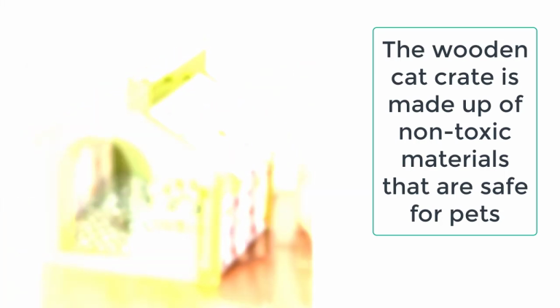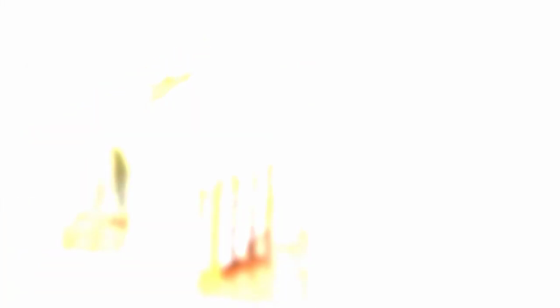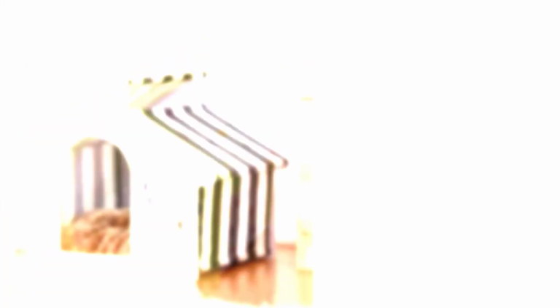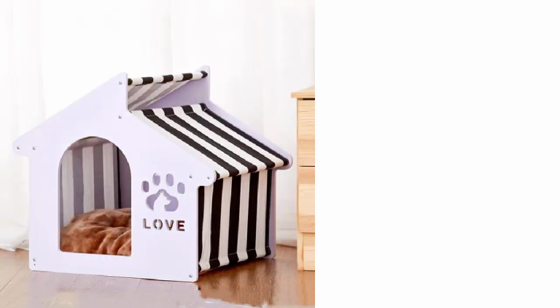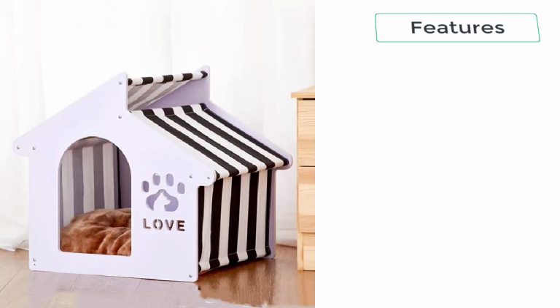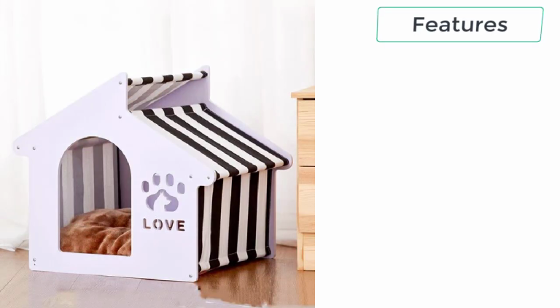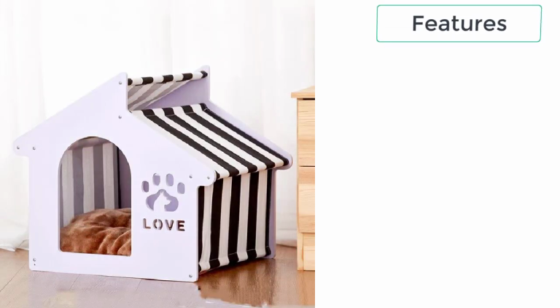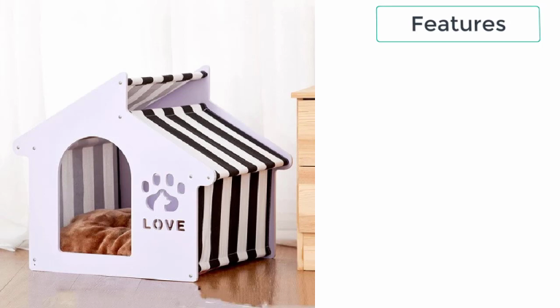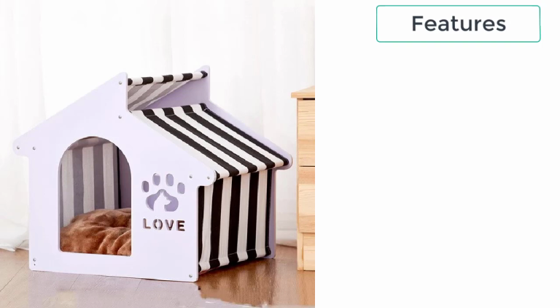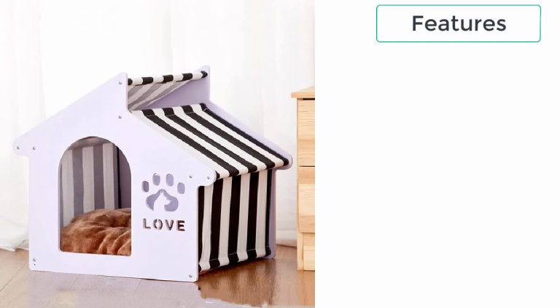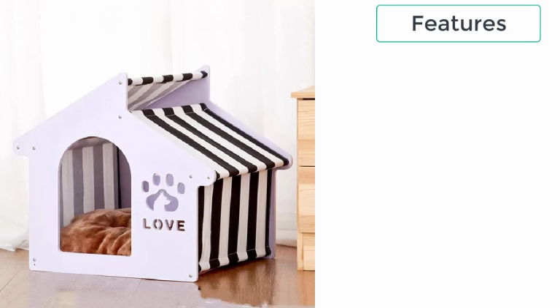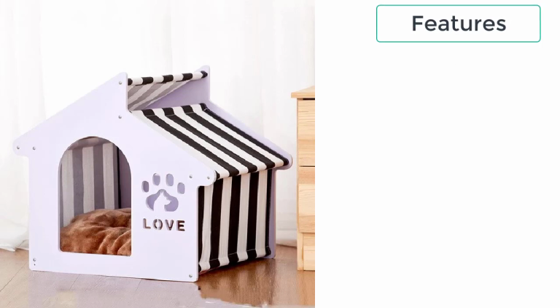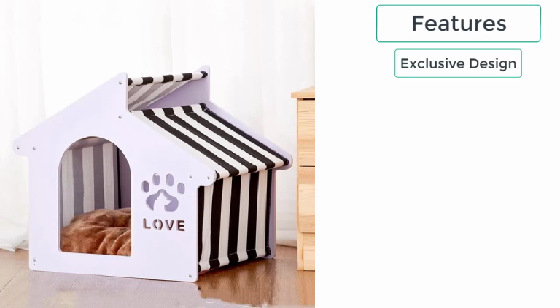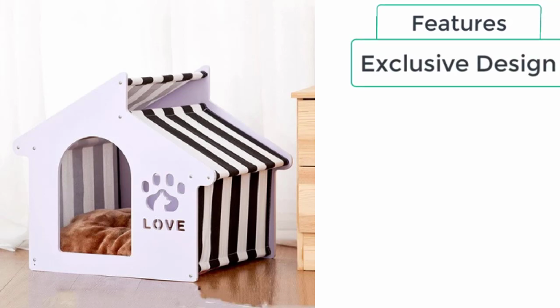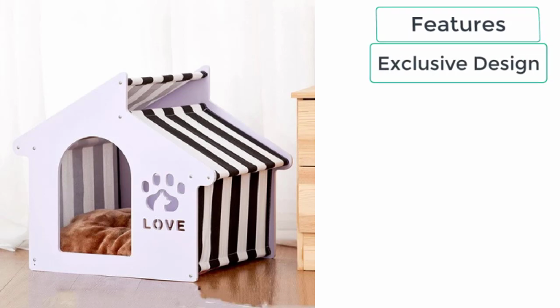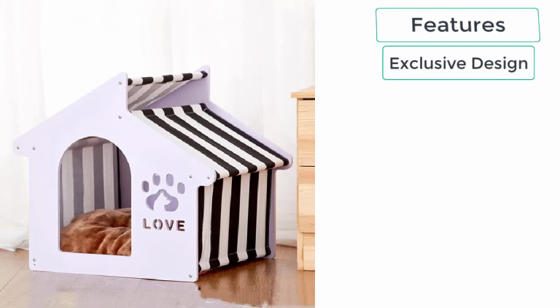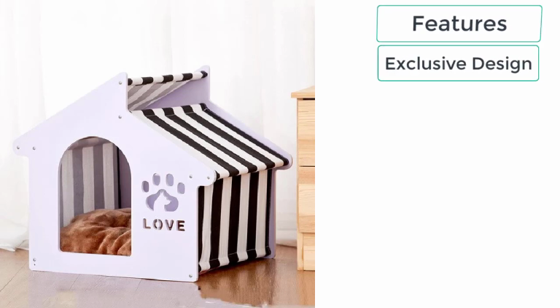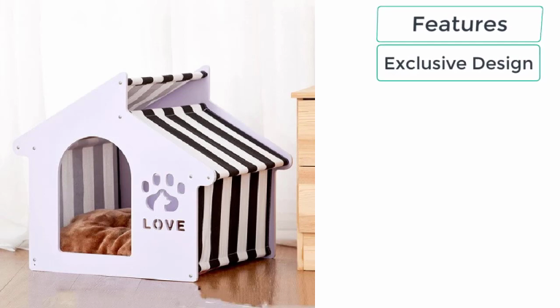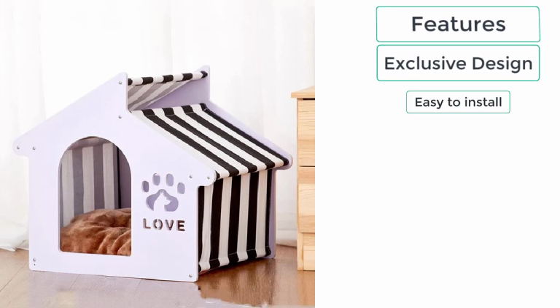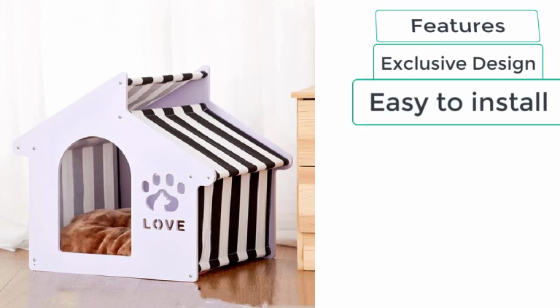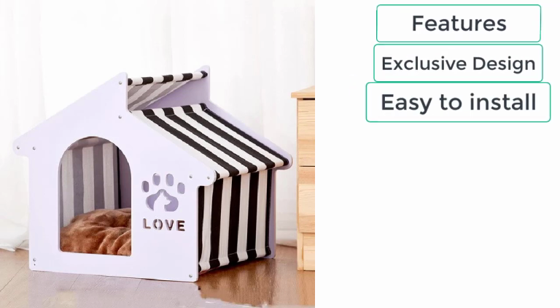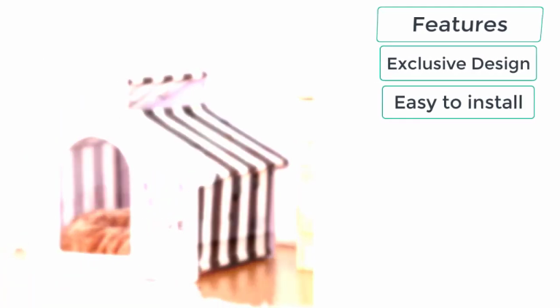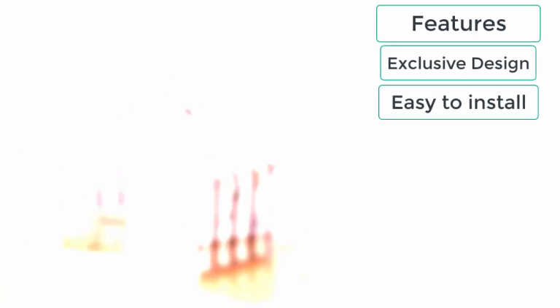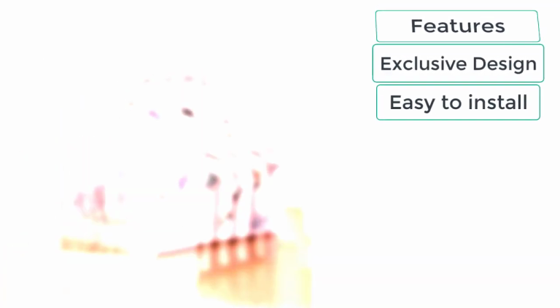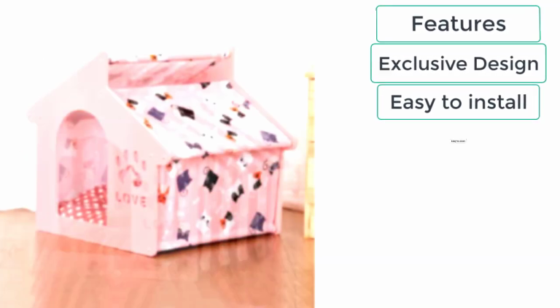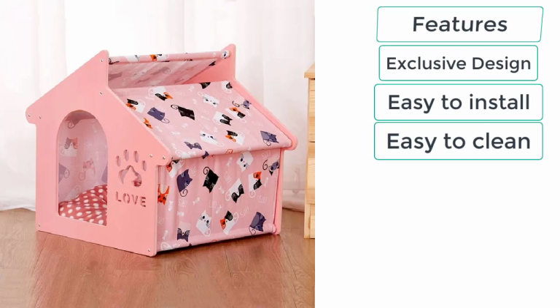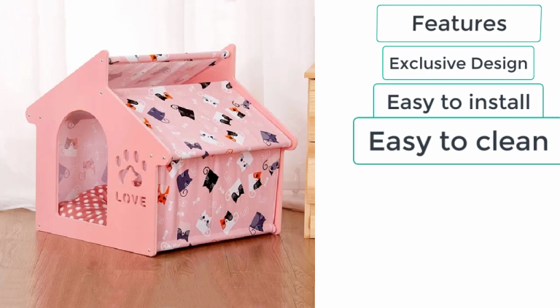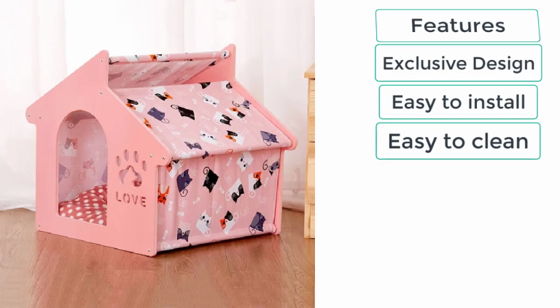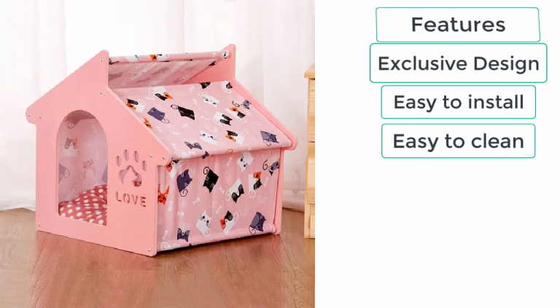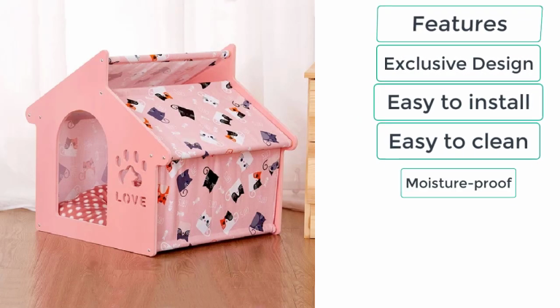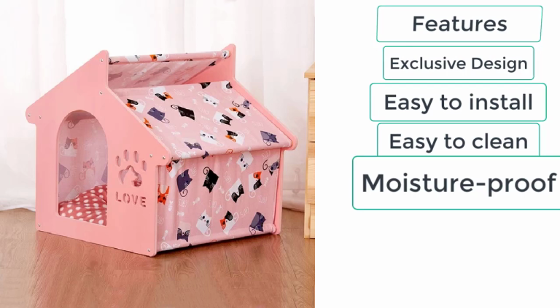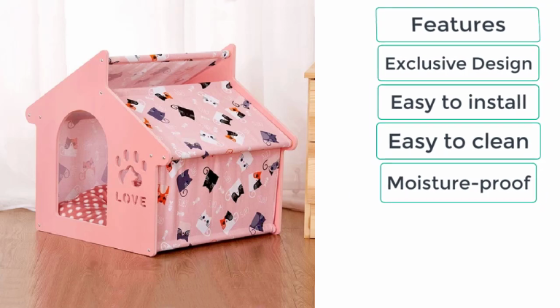These are the features of wooden cat crates: exclusive design, easy to install, easy to clean, moisture-proof, and healthy sleep.